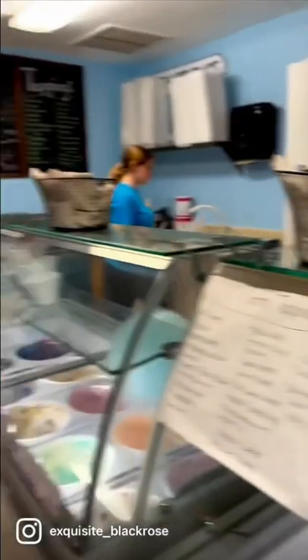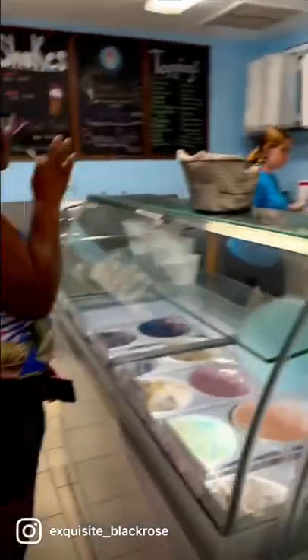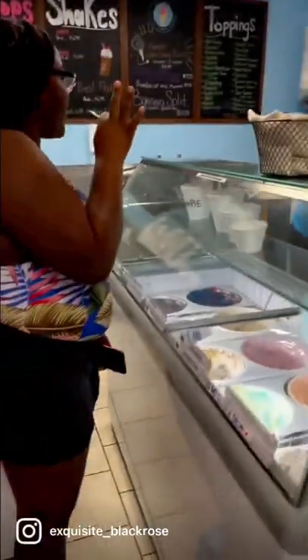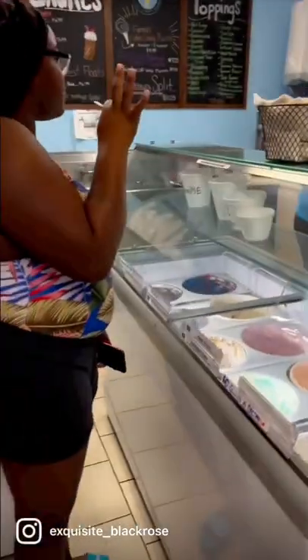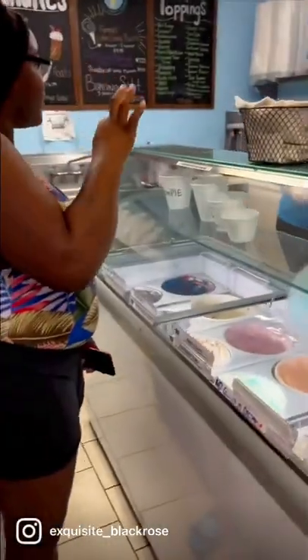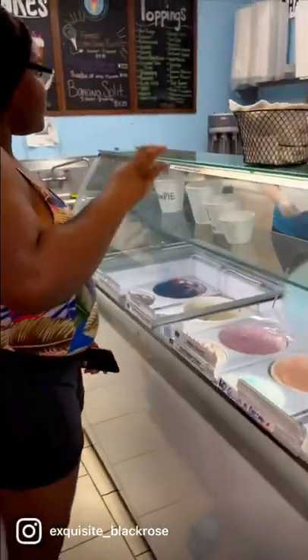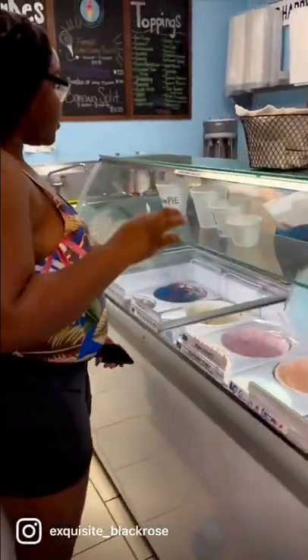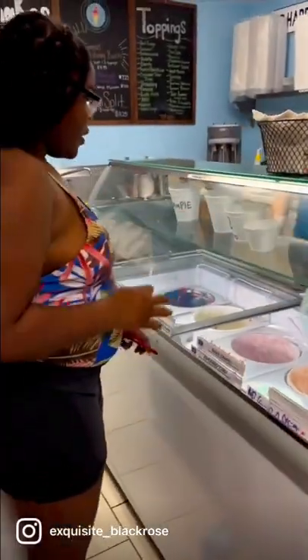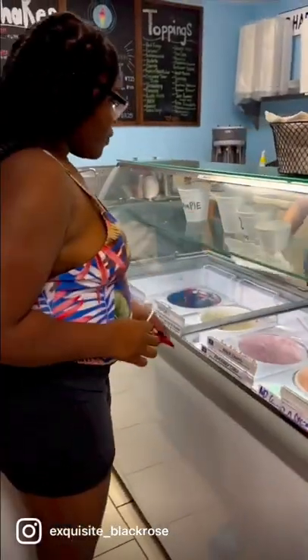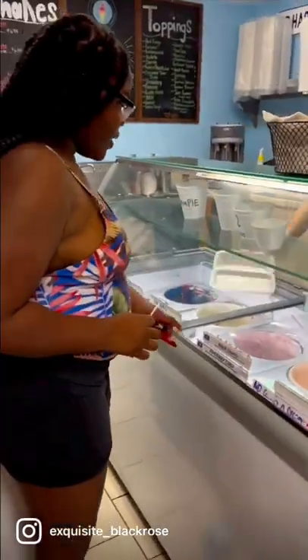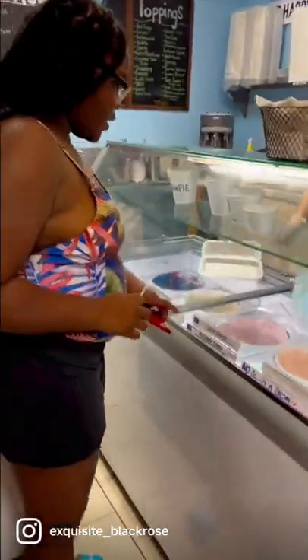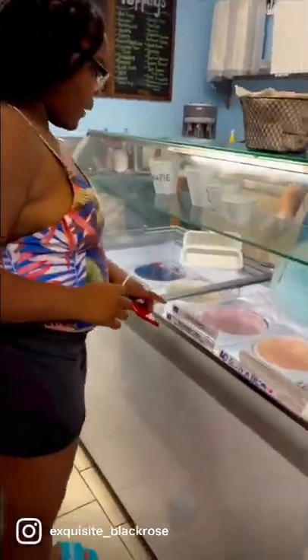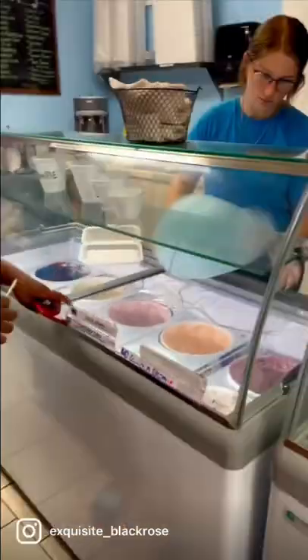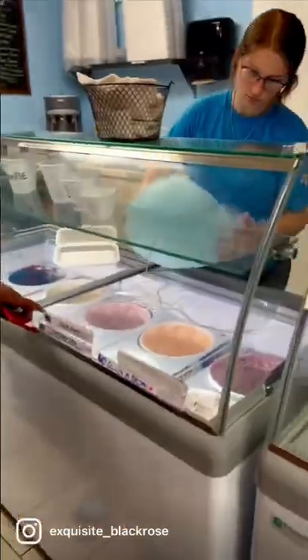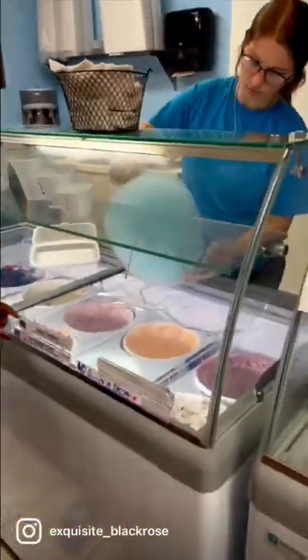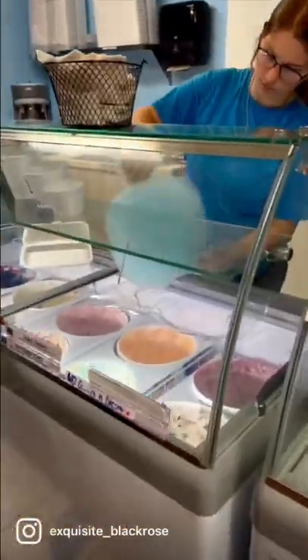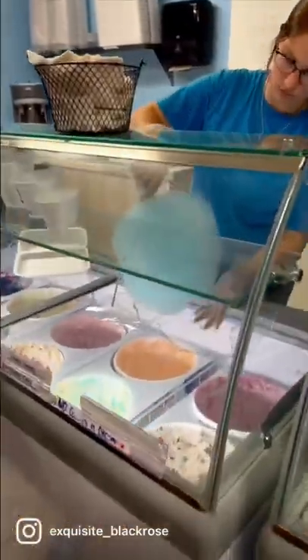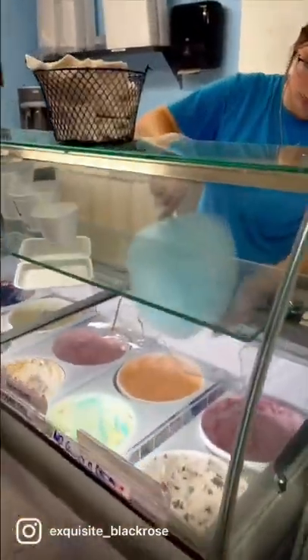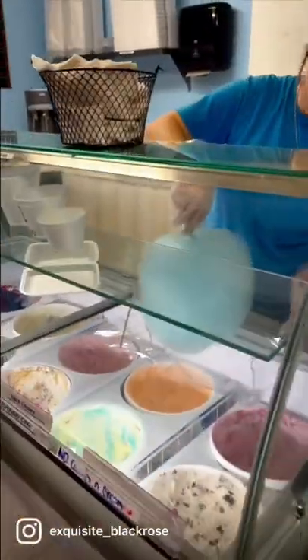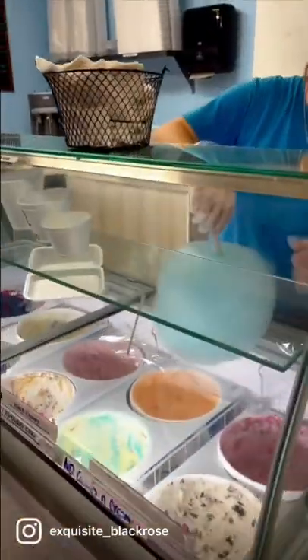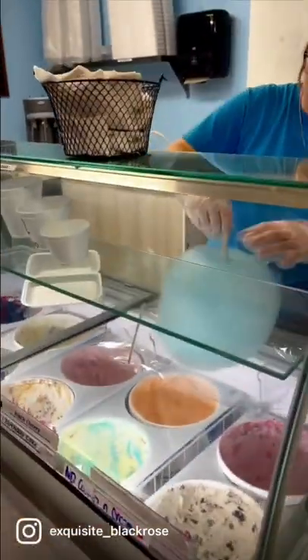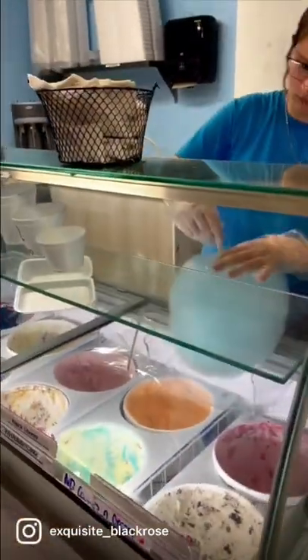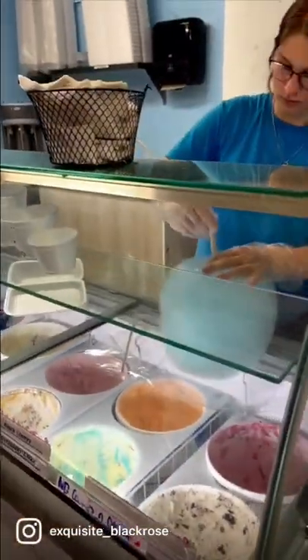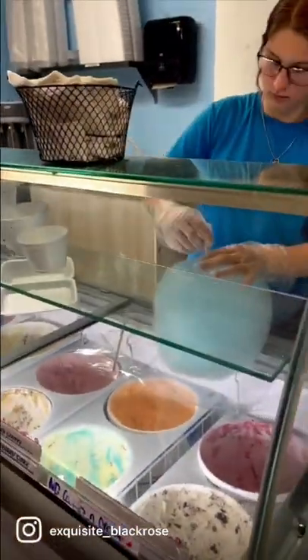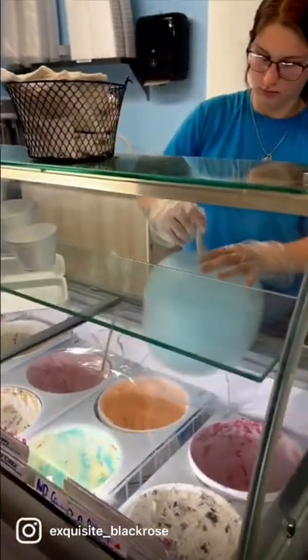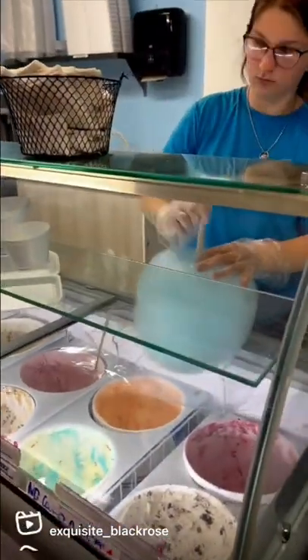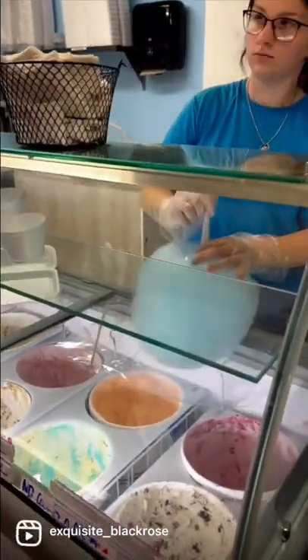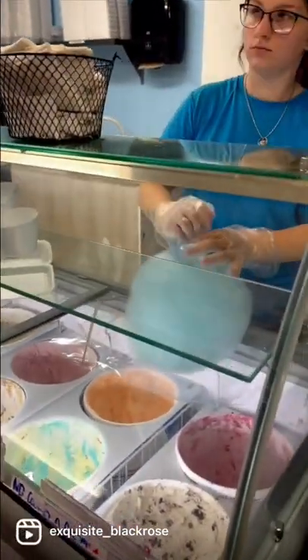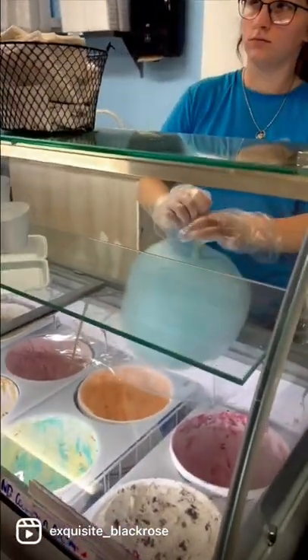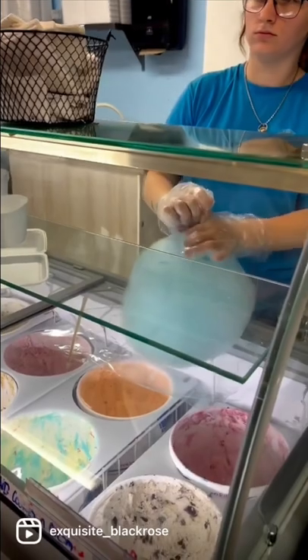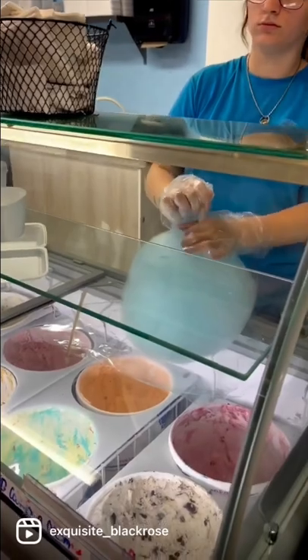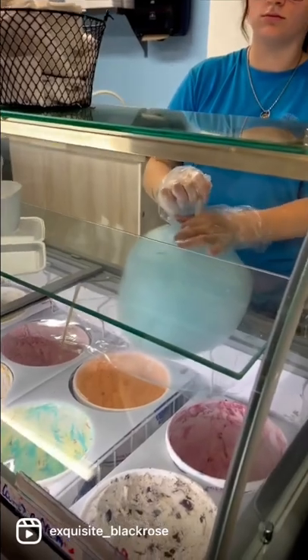We came here to get a cotton candy burrito. We saw this online and I always wanted to try one.